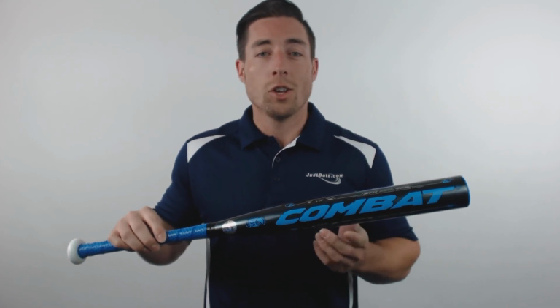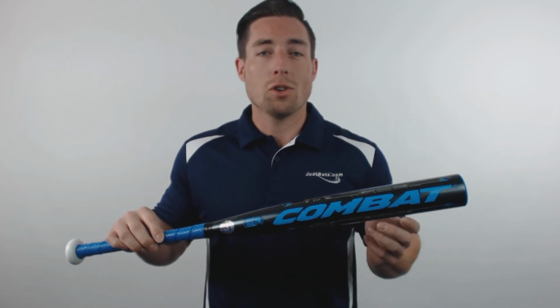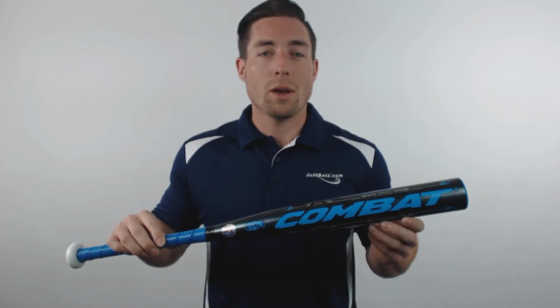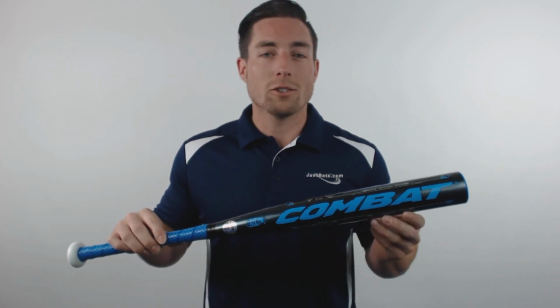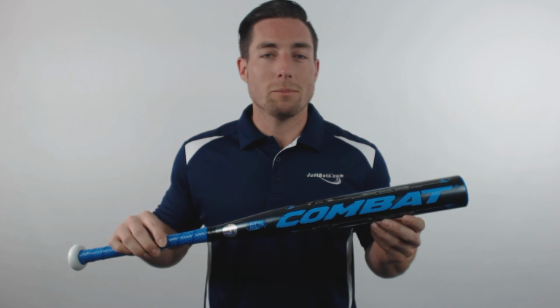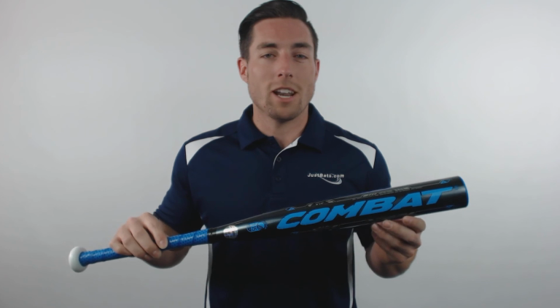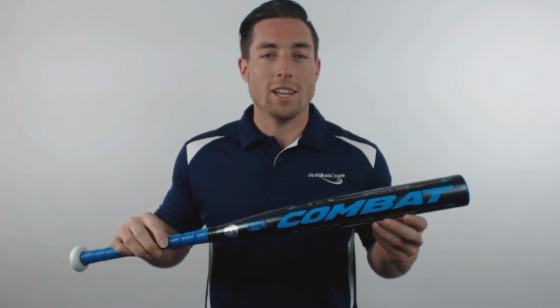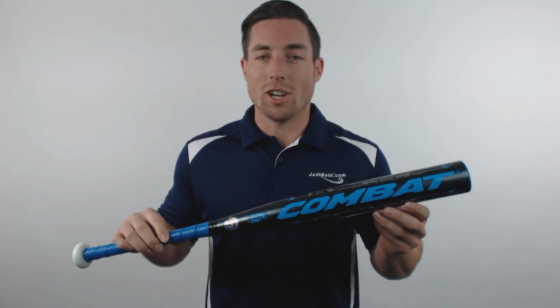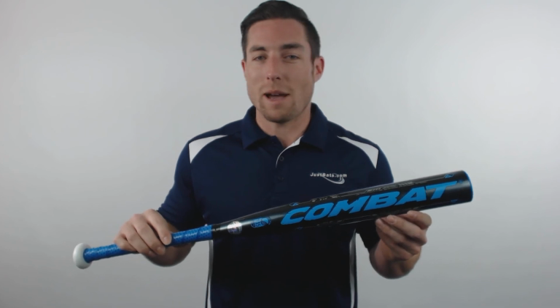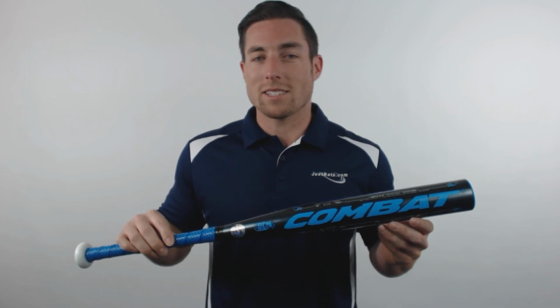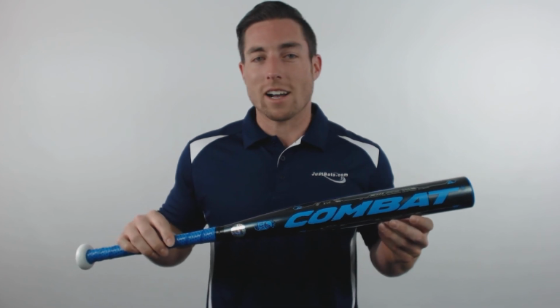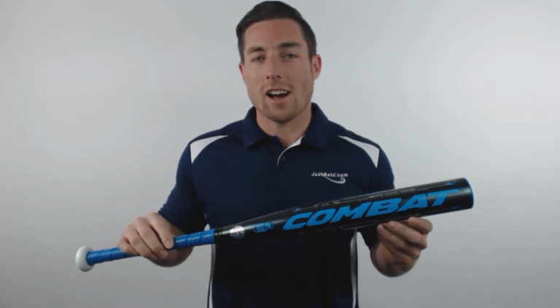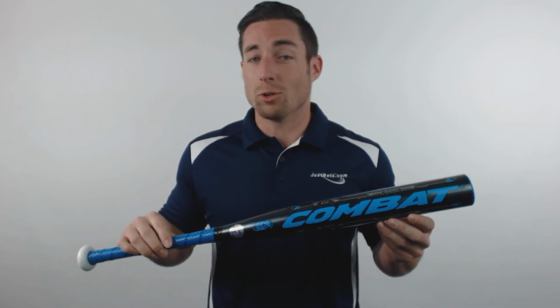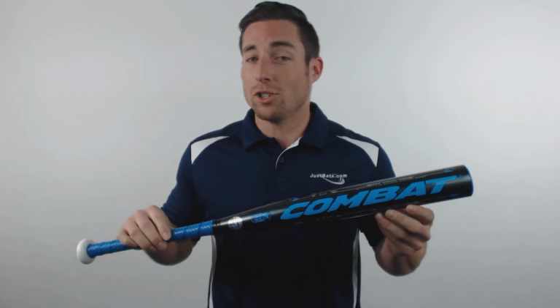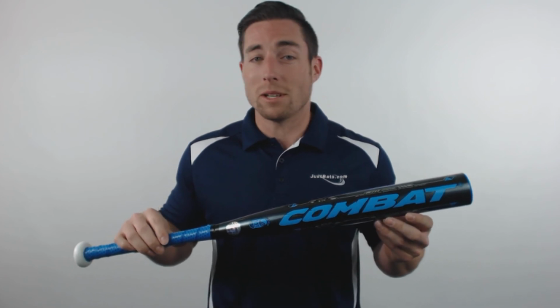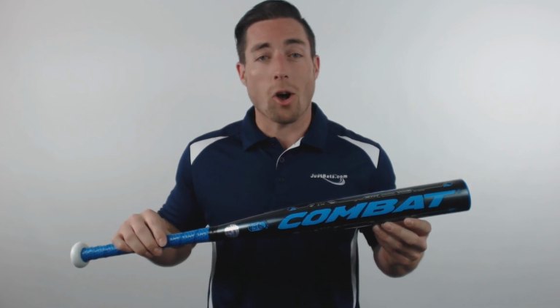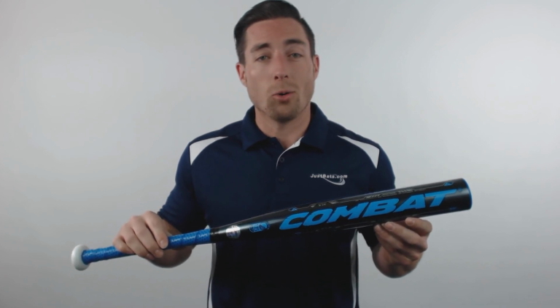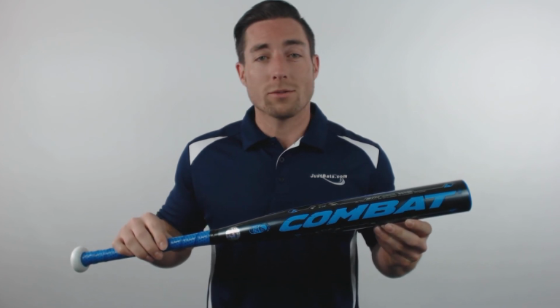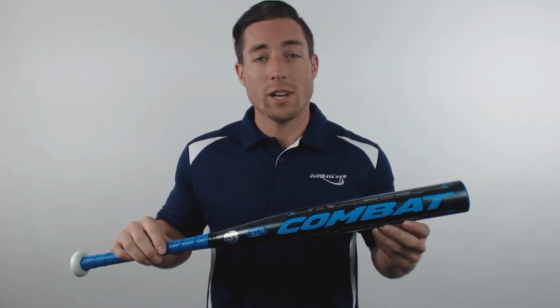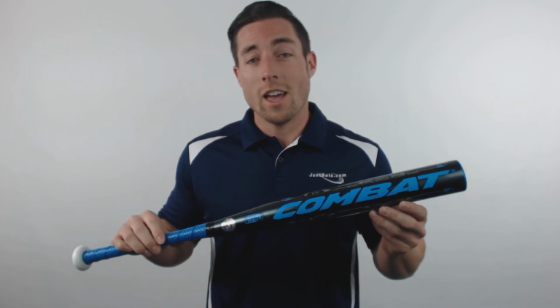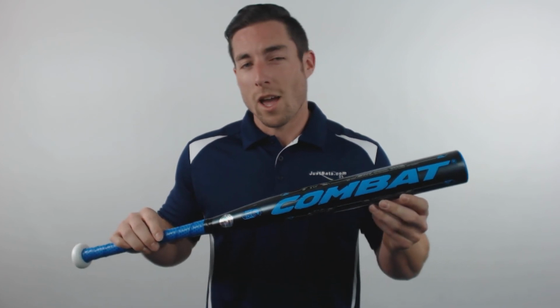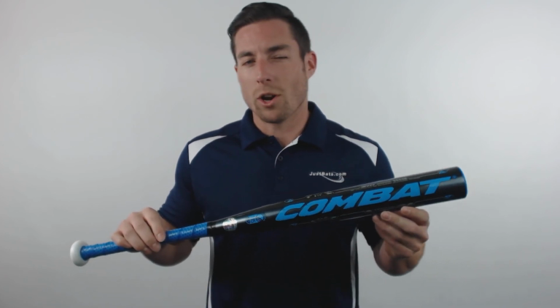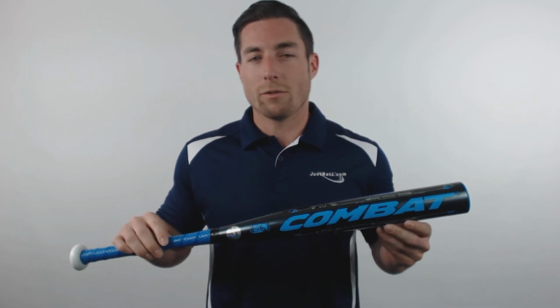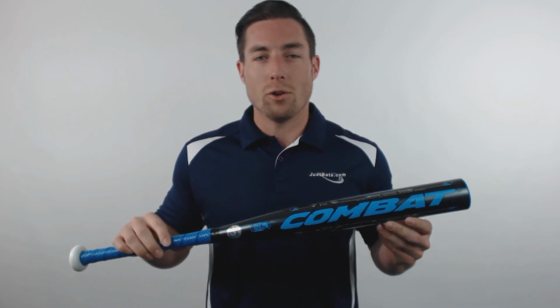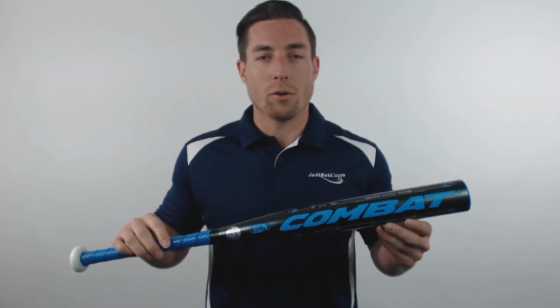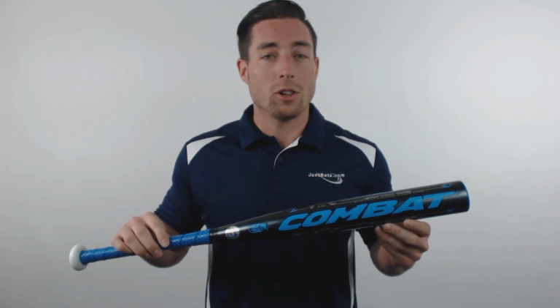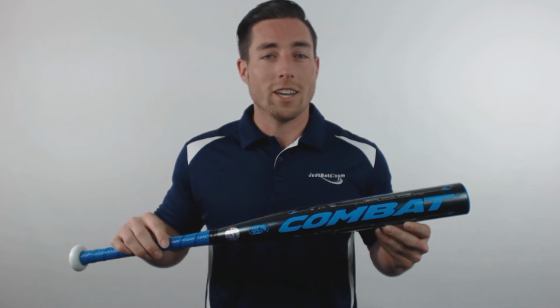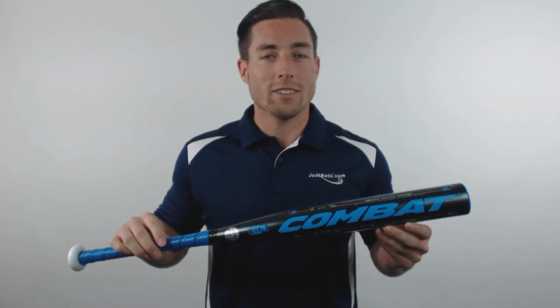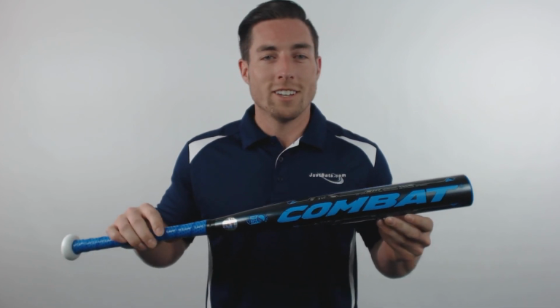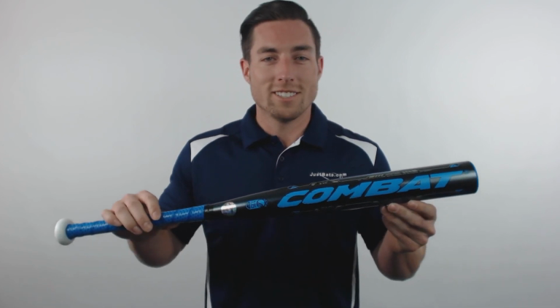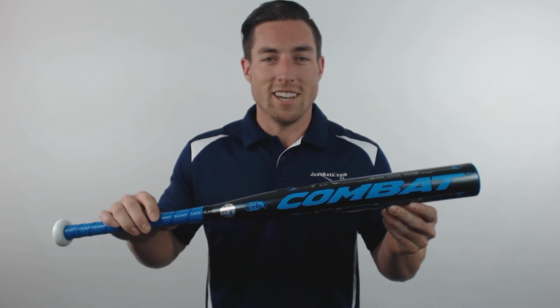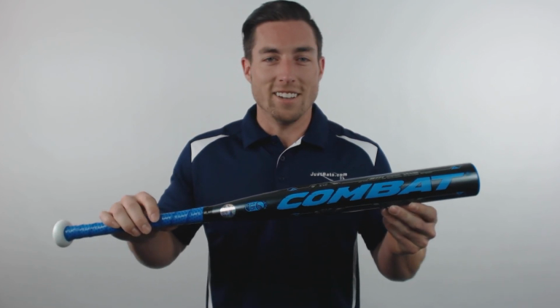You can pick yours up today at JustBats.com where the shipping is always free and we're here for you from click to hit.